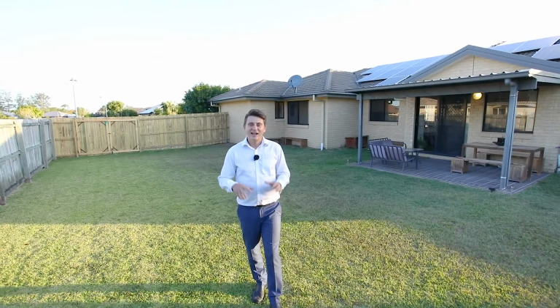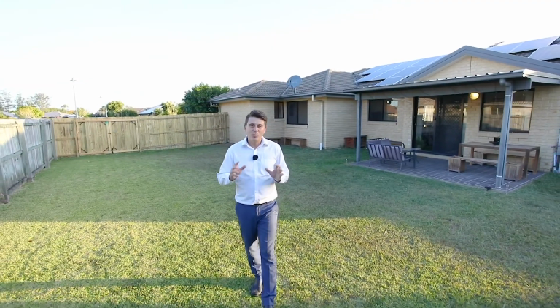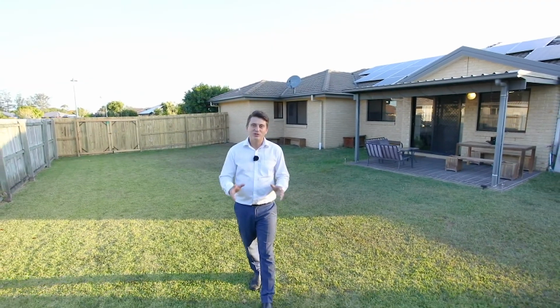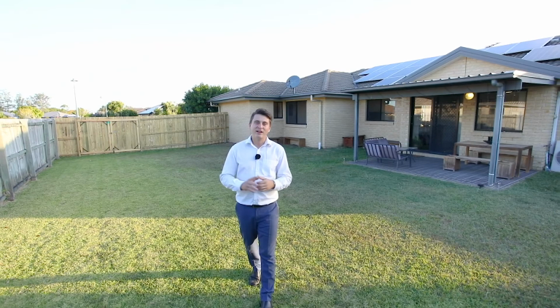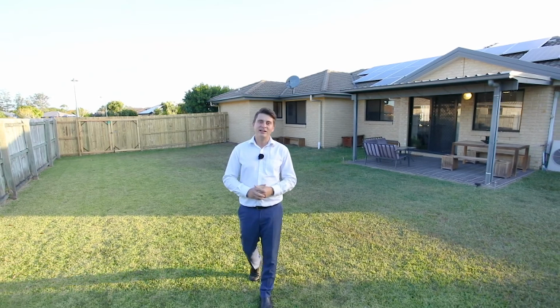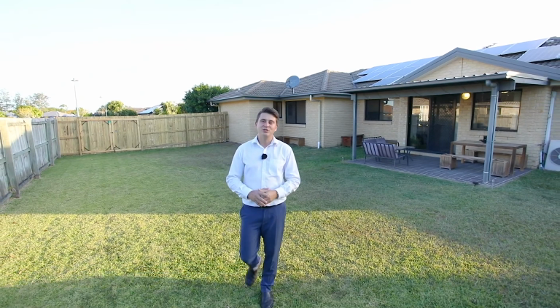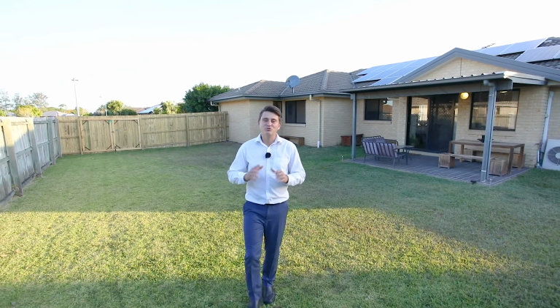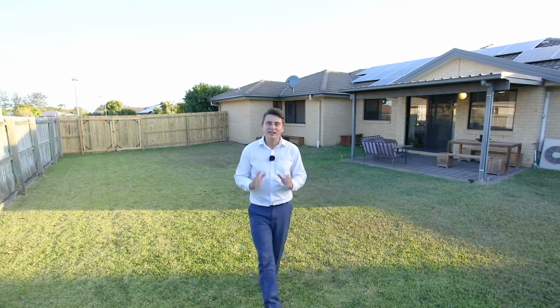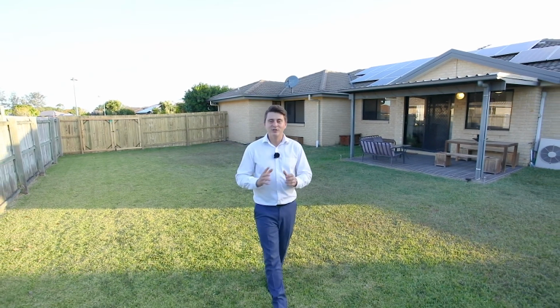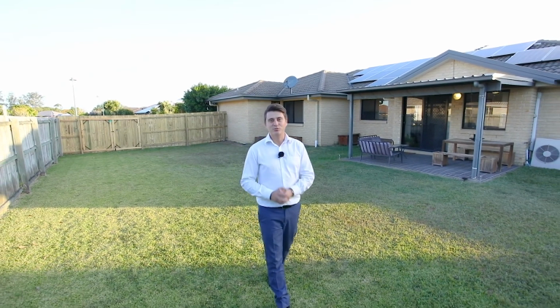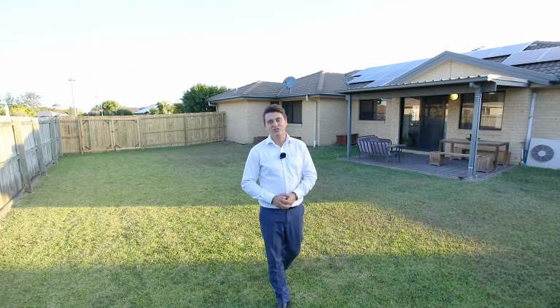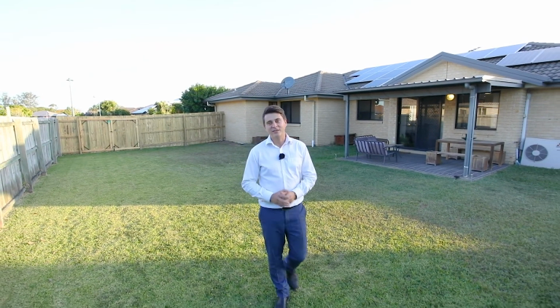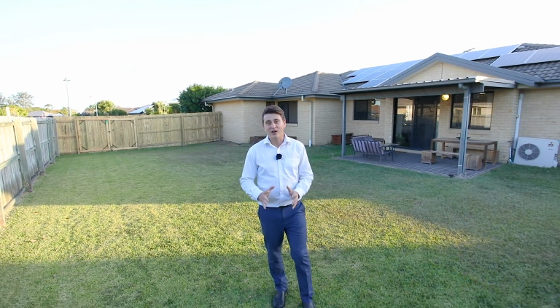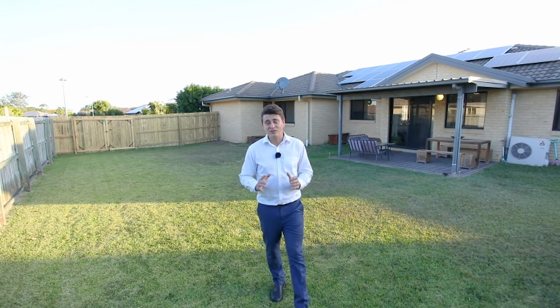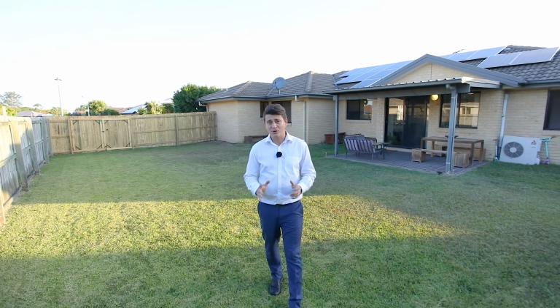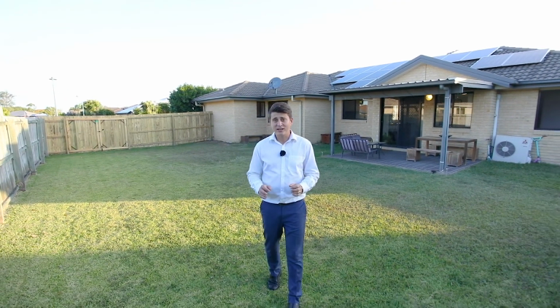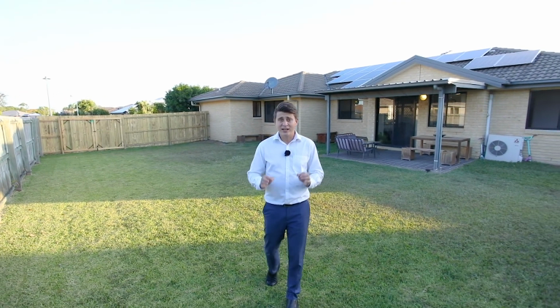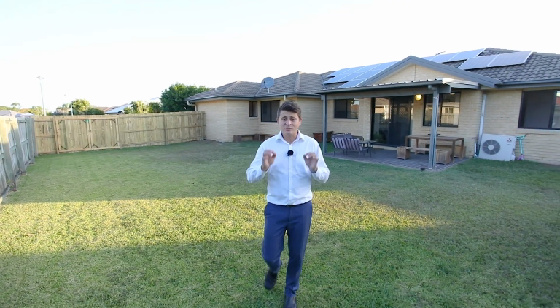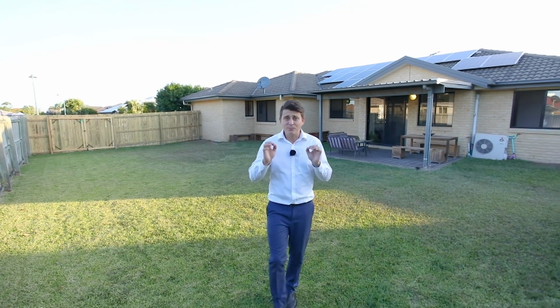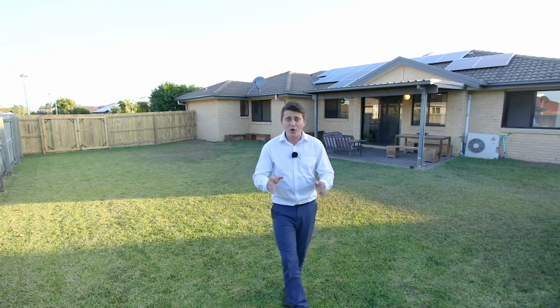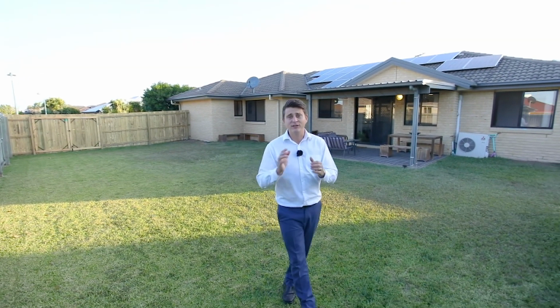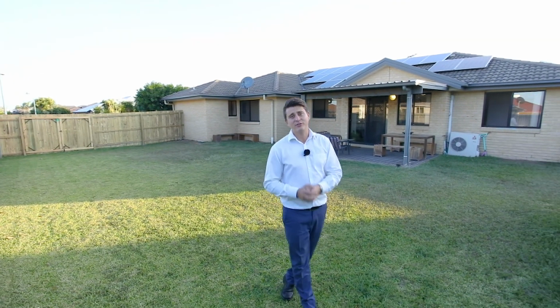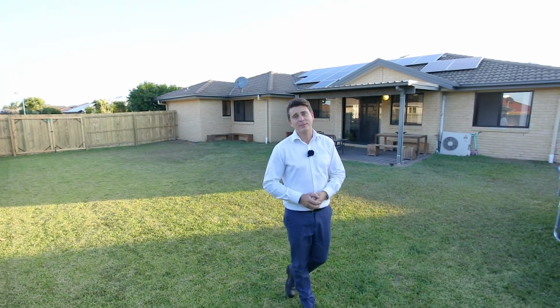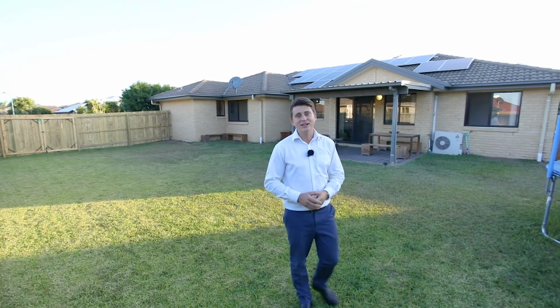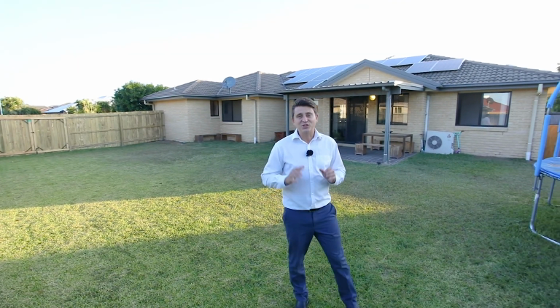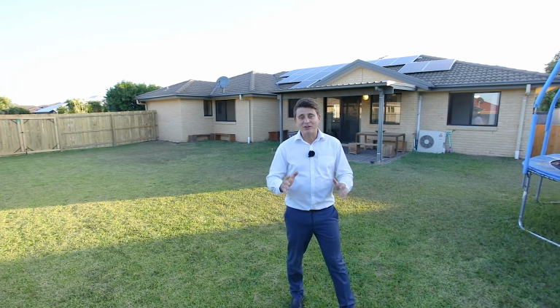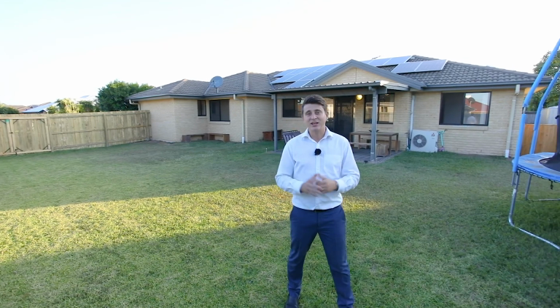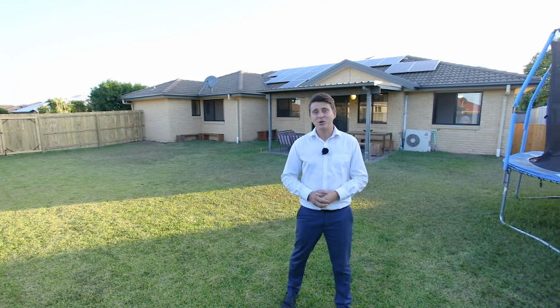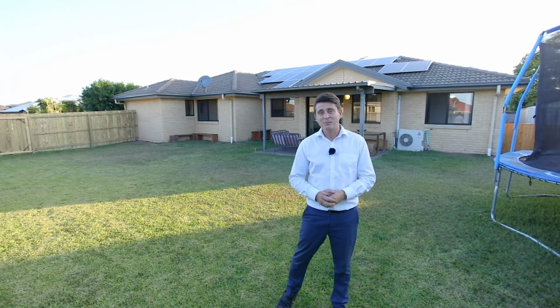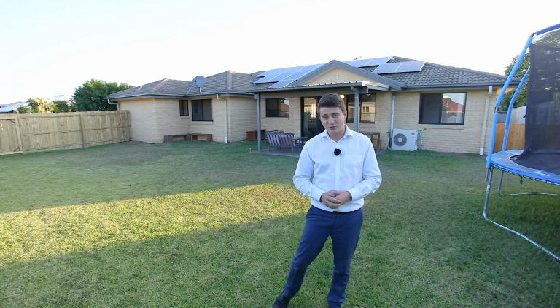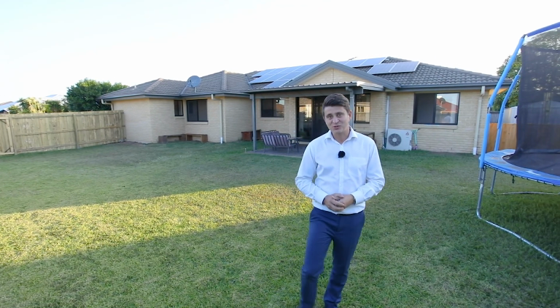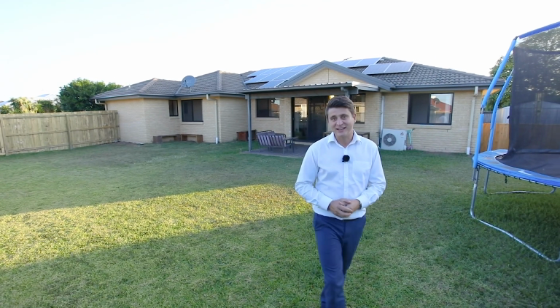And once you're out here, you really get to appreciate the size of the block. It is just perfect for the family, so make sure you get in quick before it's too late.